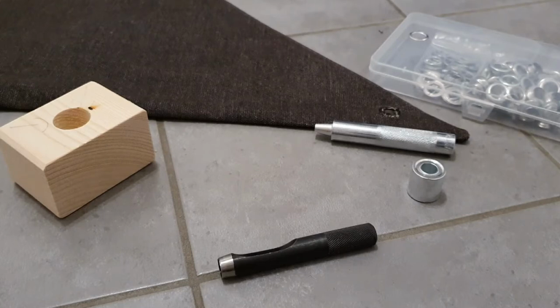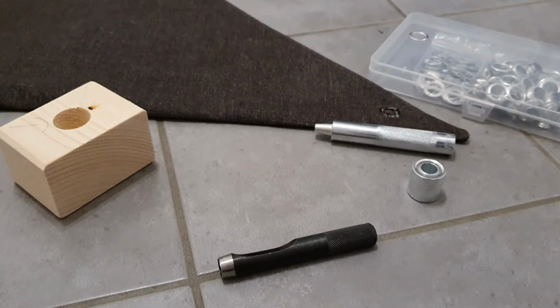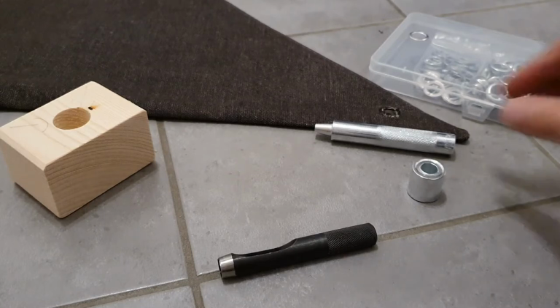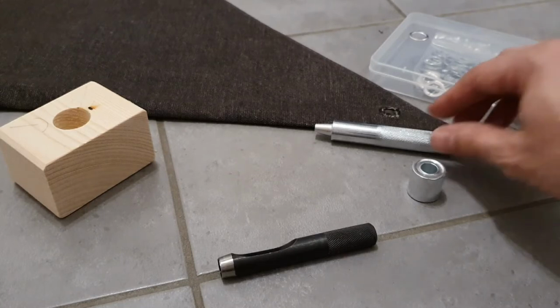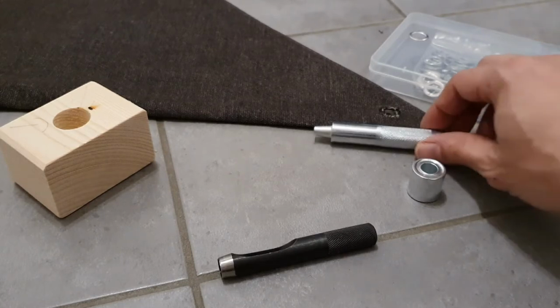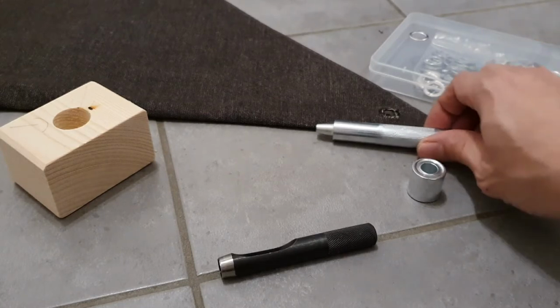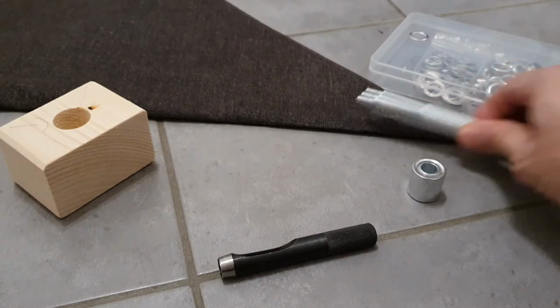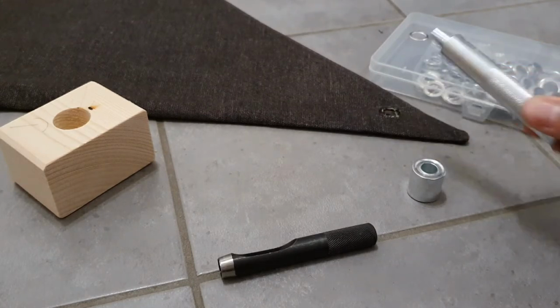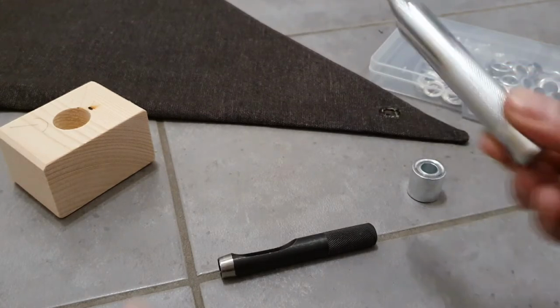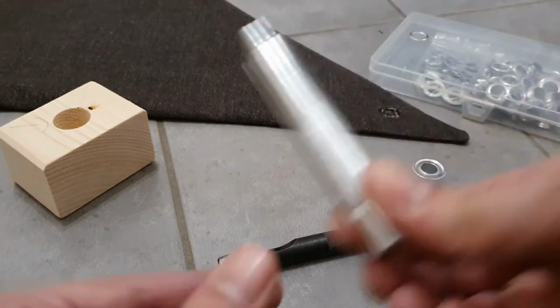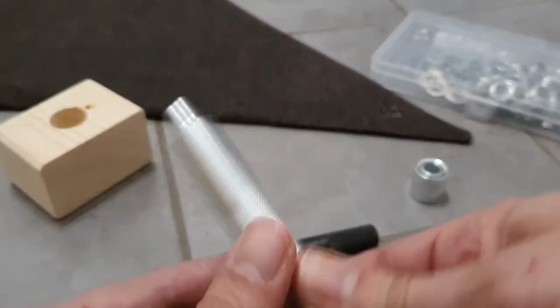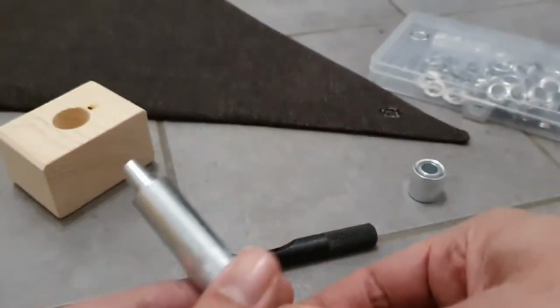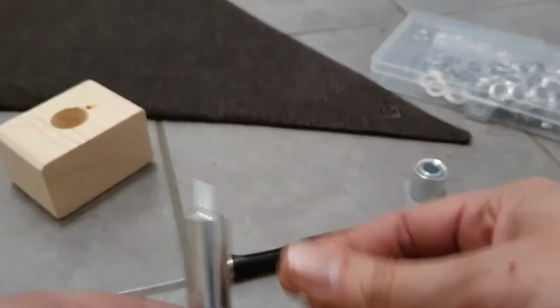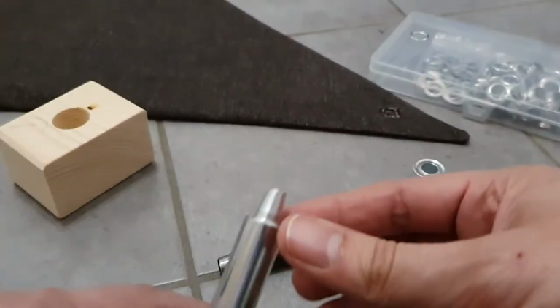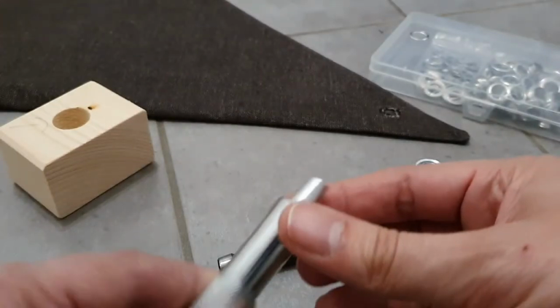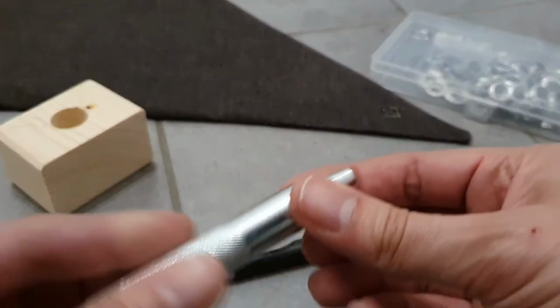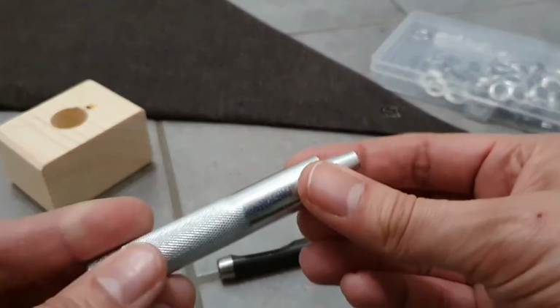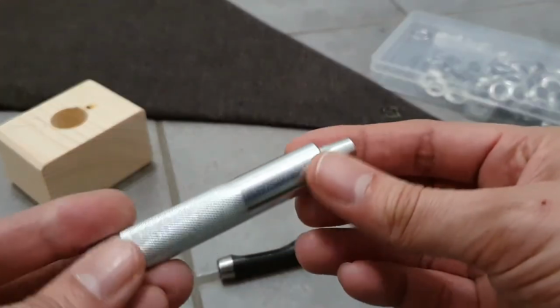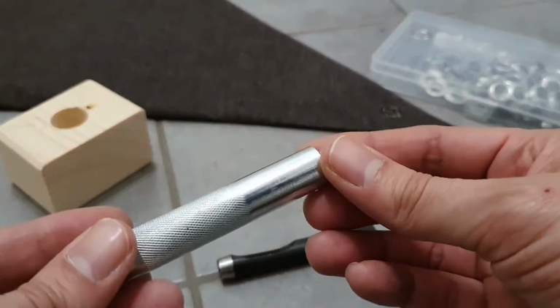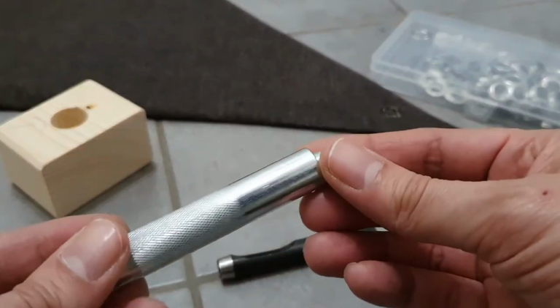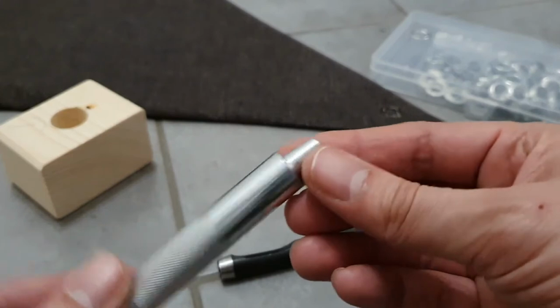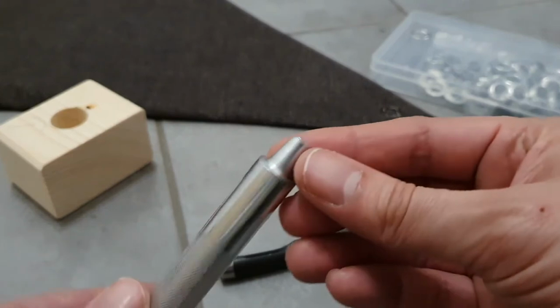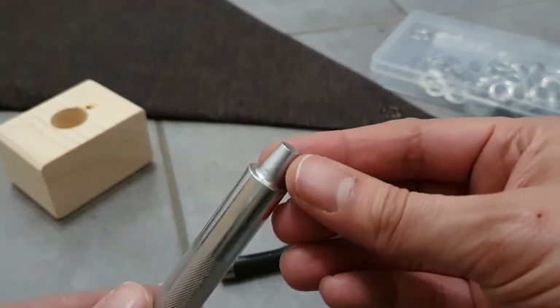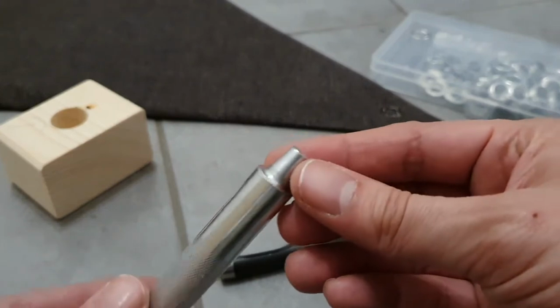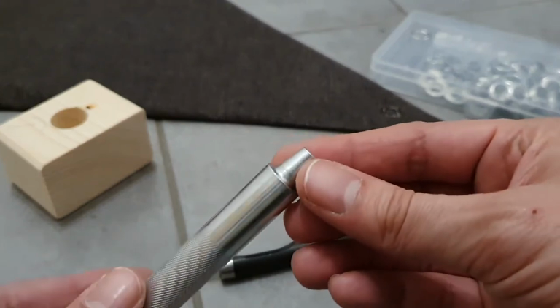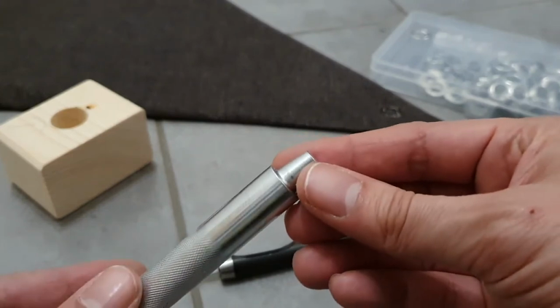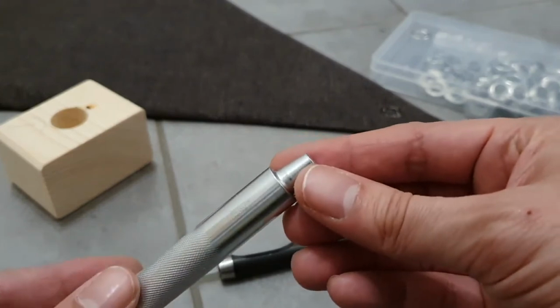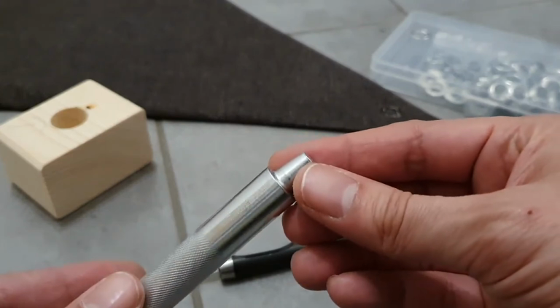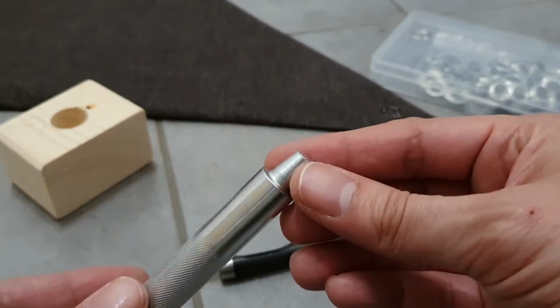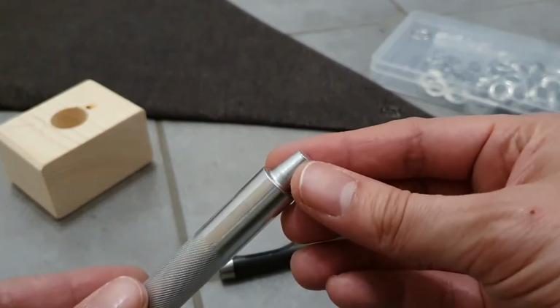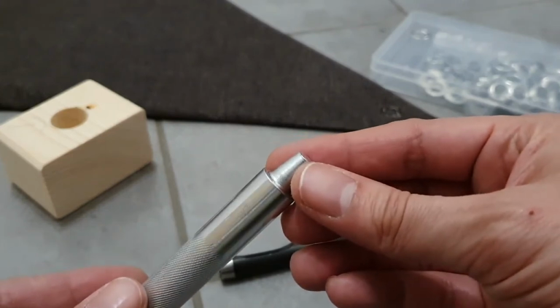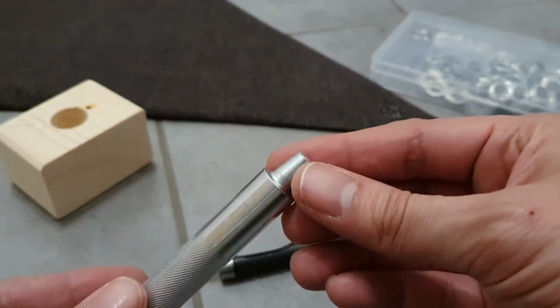The hammer looks like this and has a diameter of 15 millimeters.